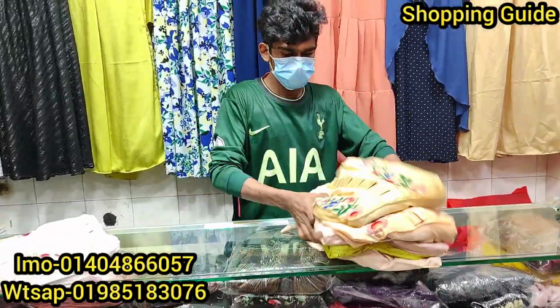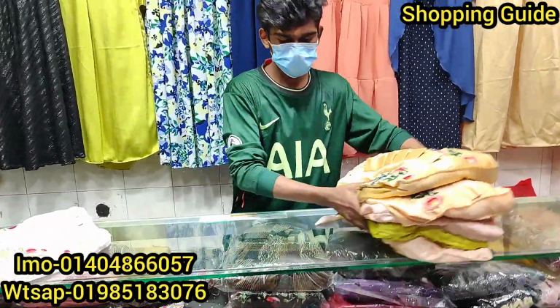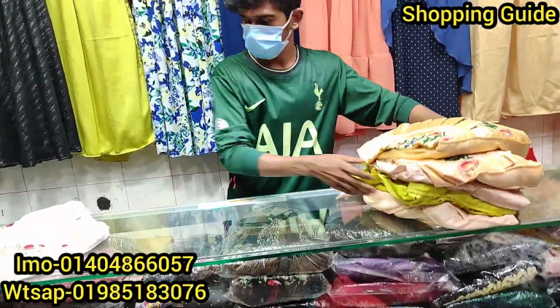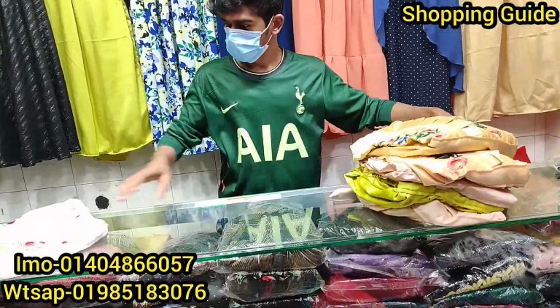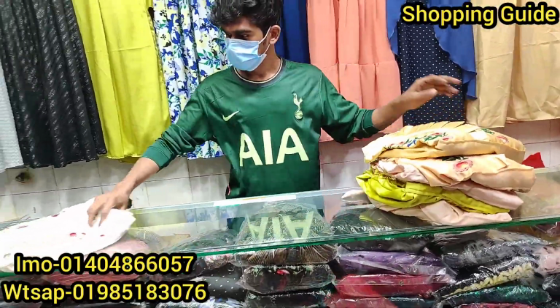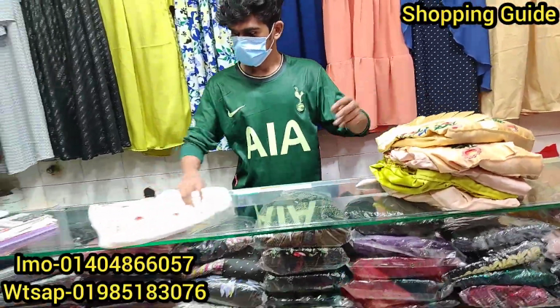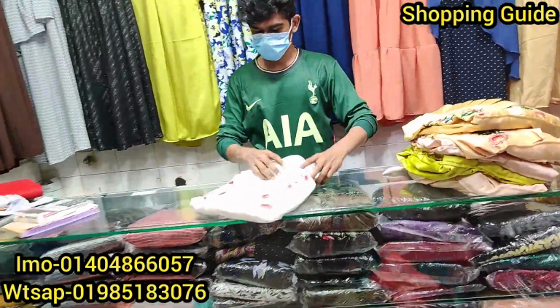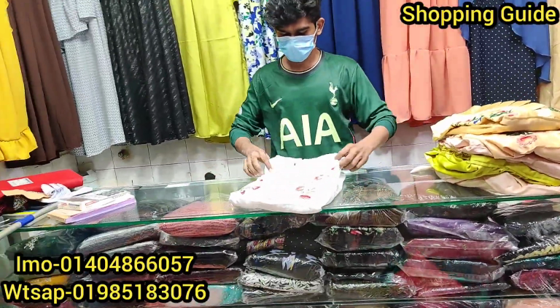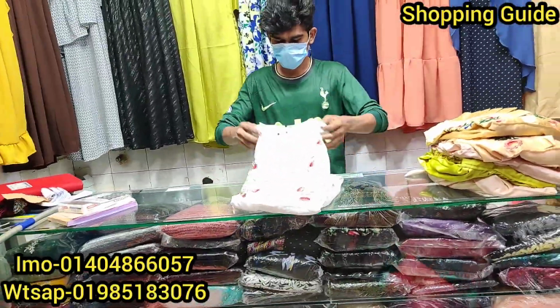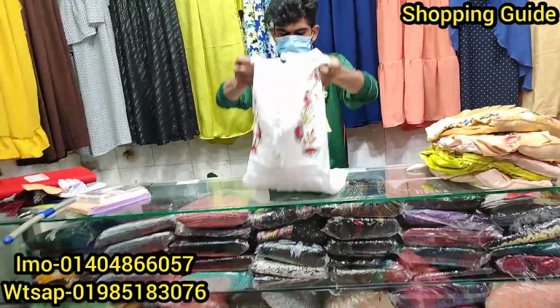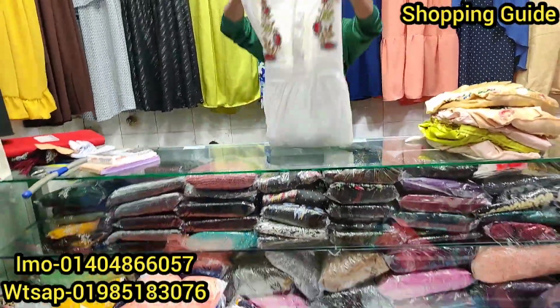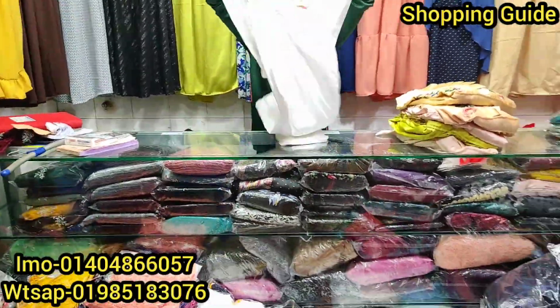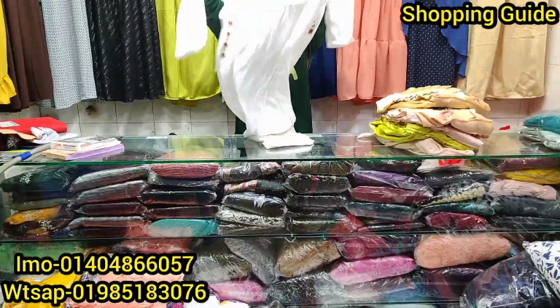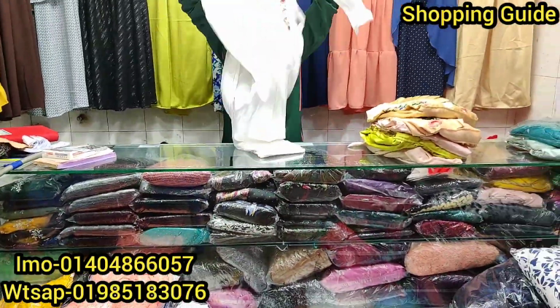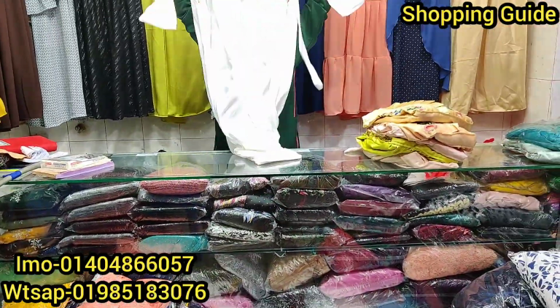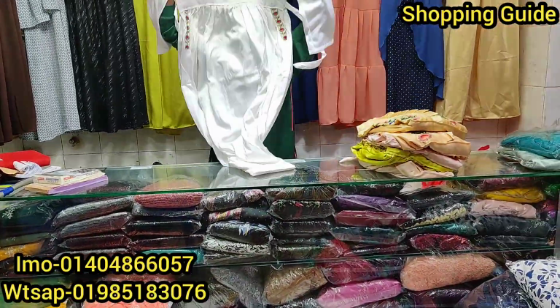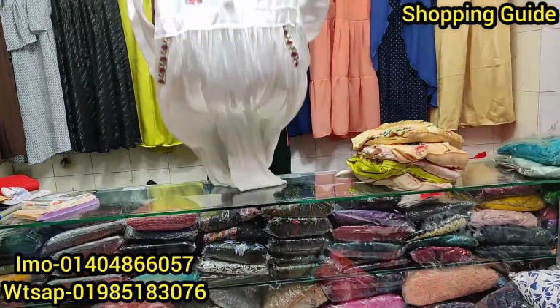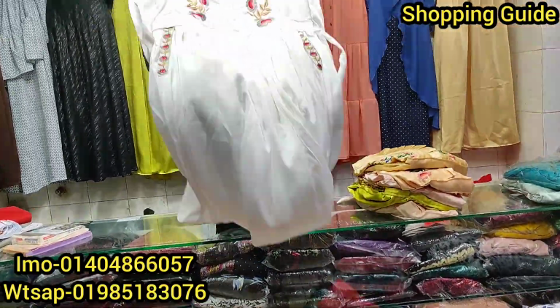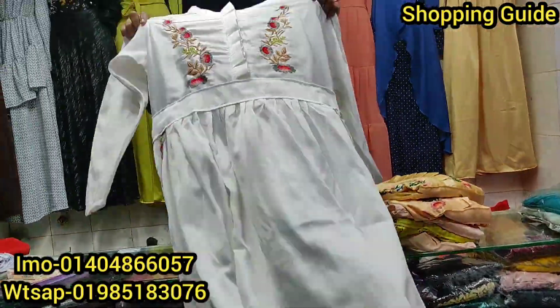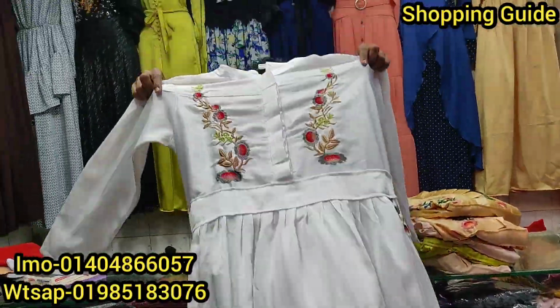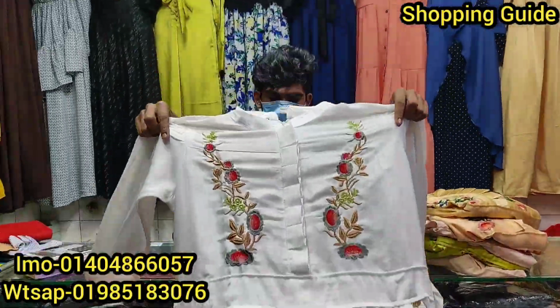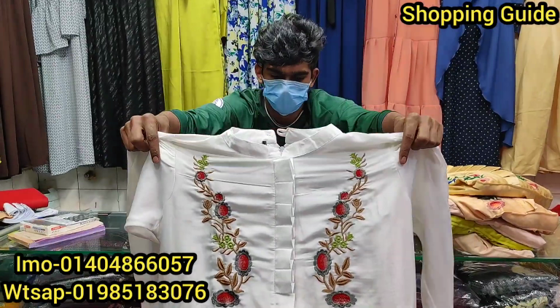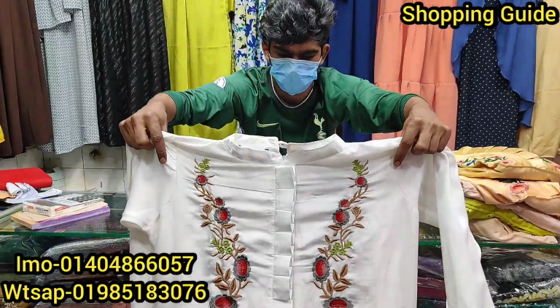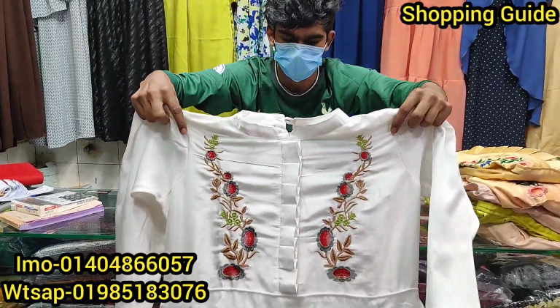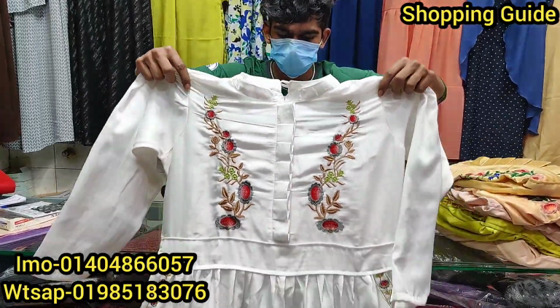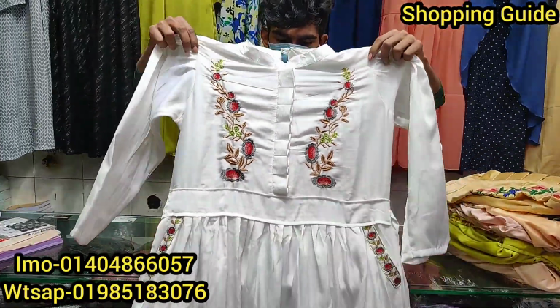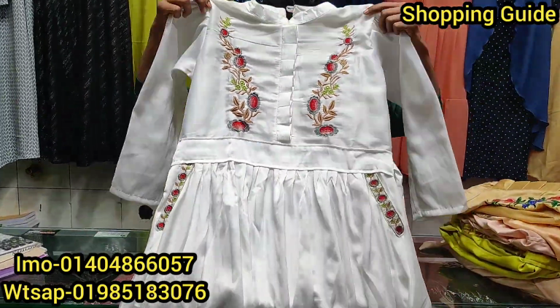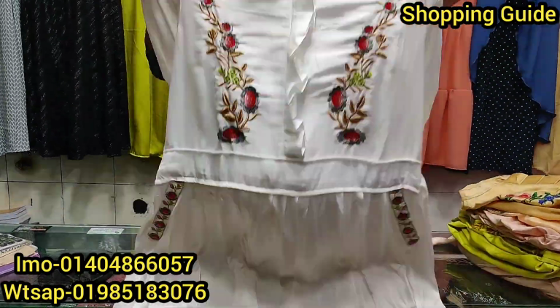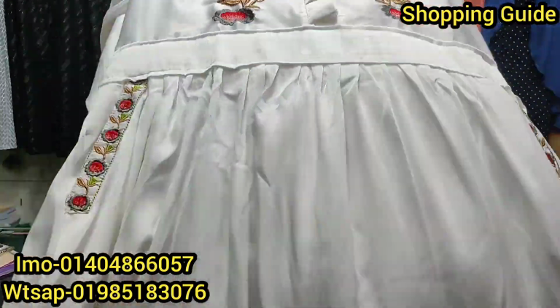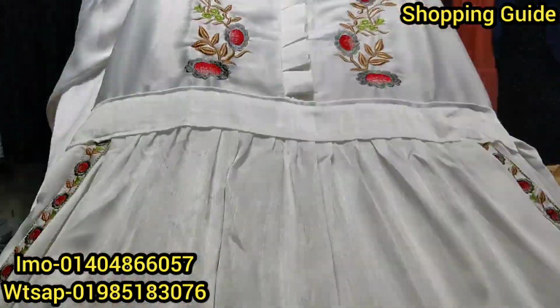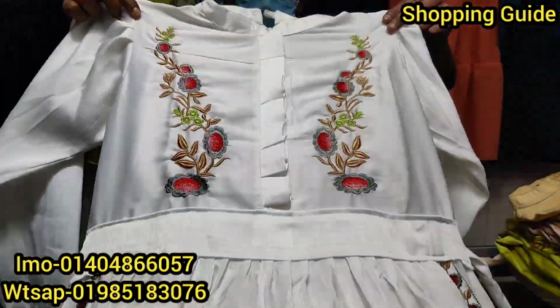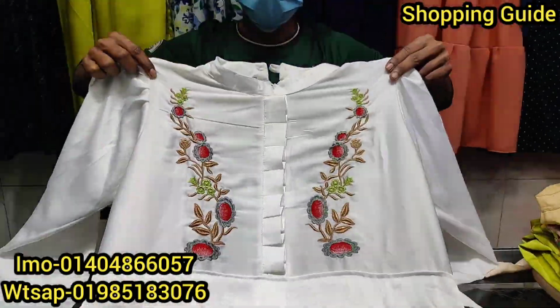This gown is very beautiful. I'm going to take a look at this one. It's a white color. Wow! Very beautiful.